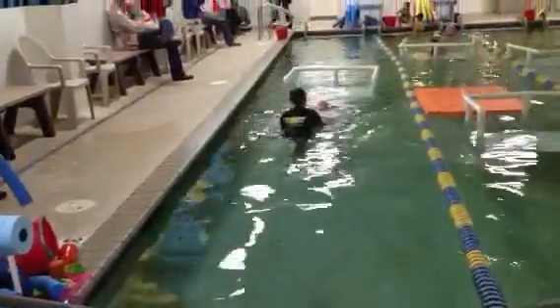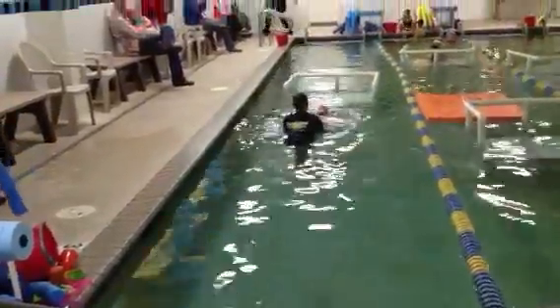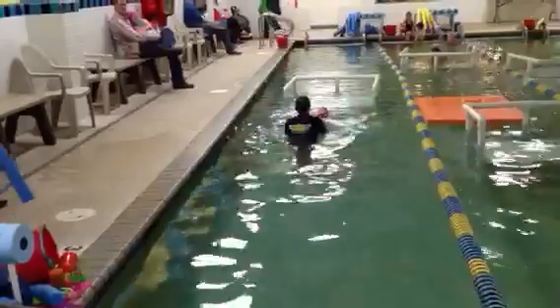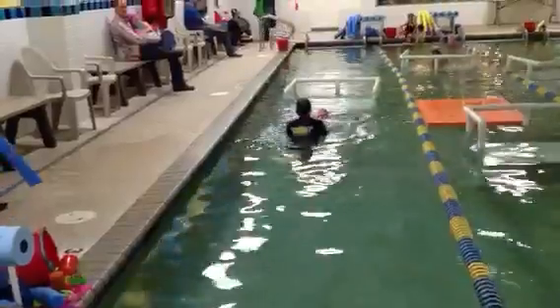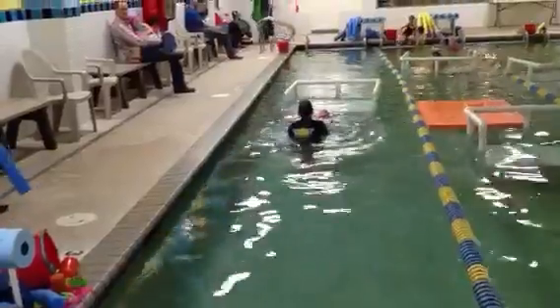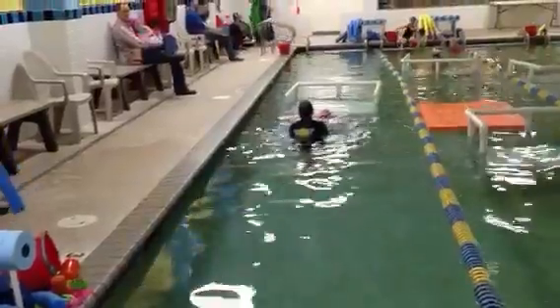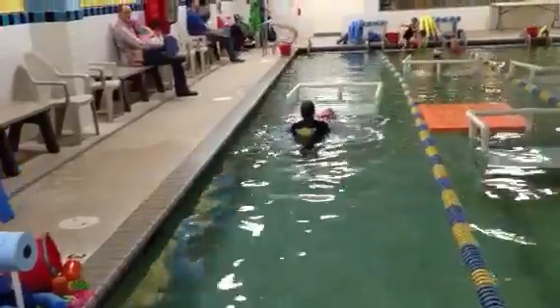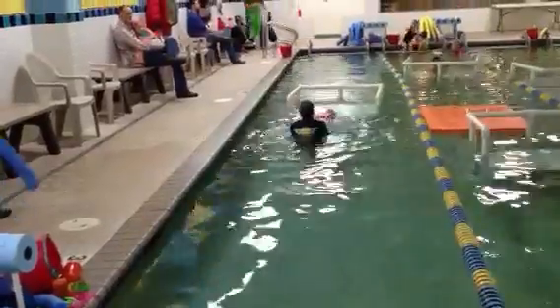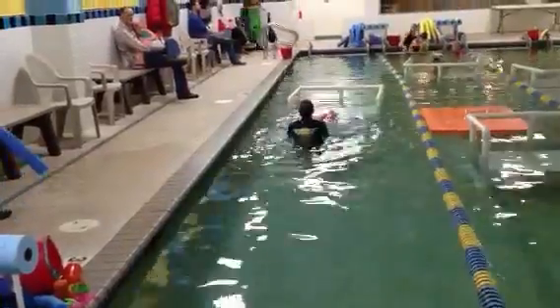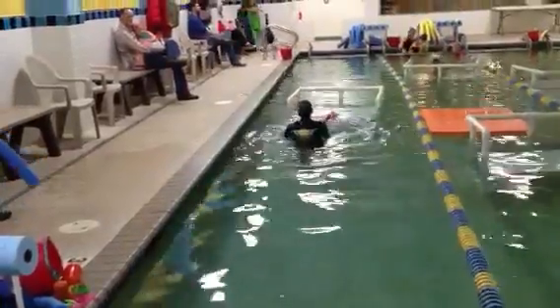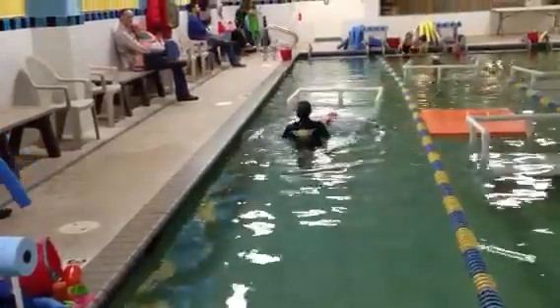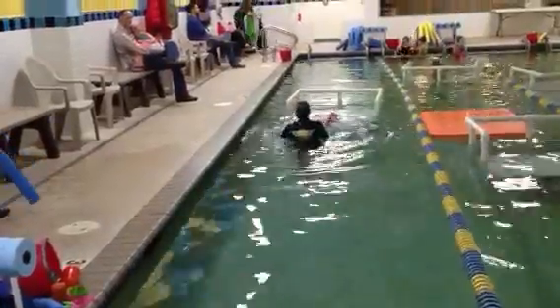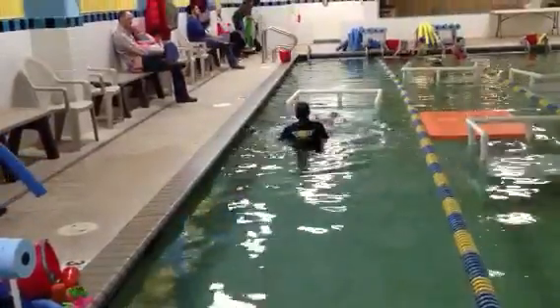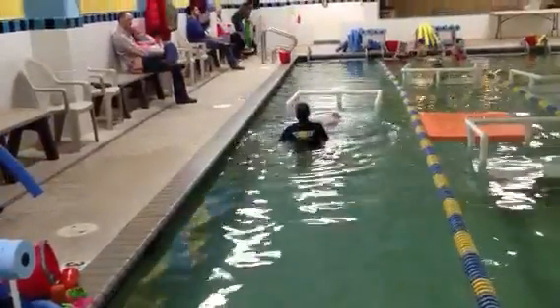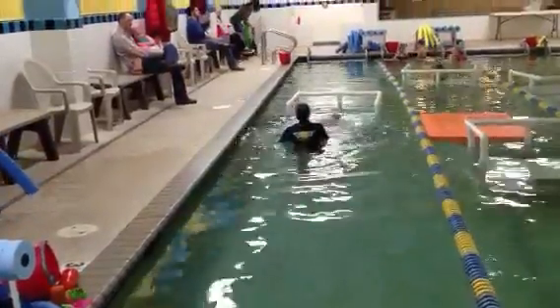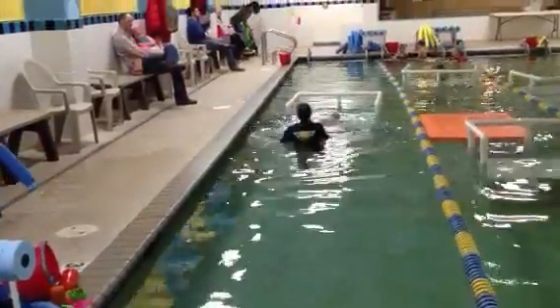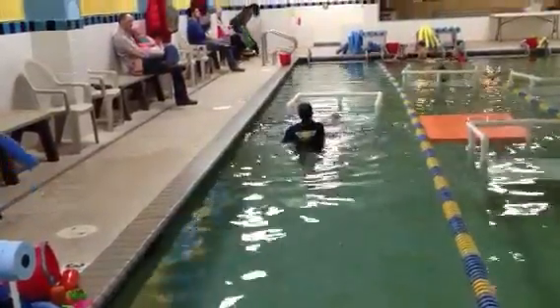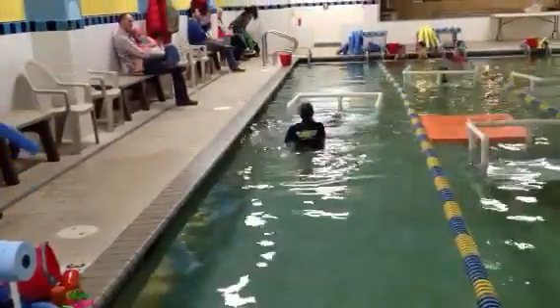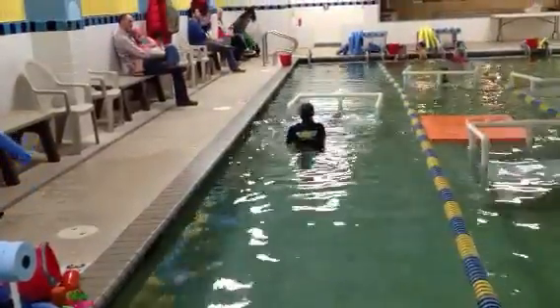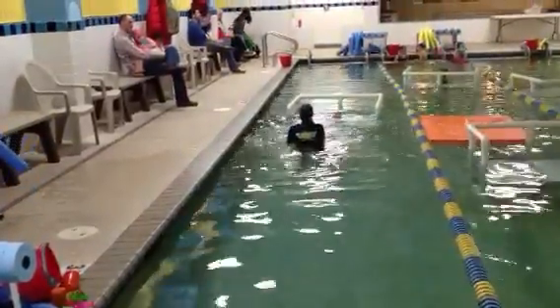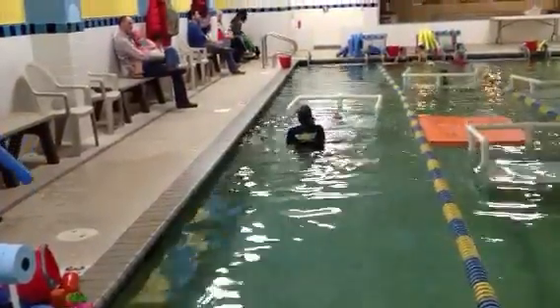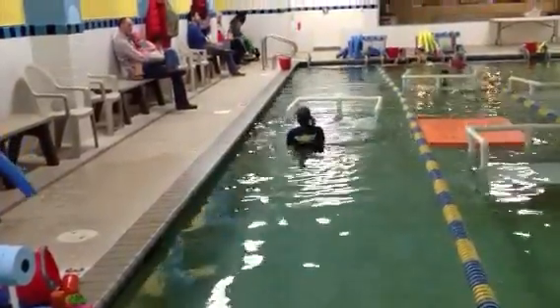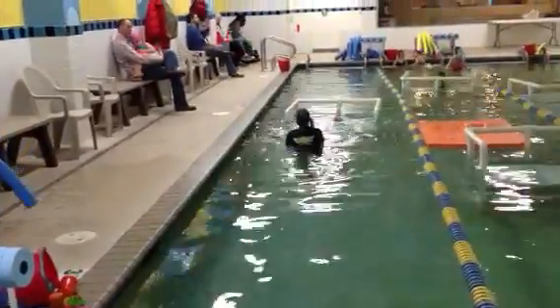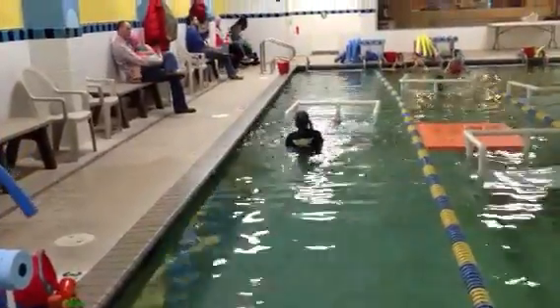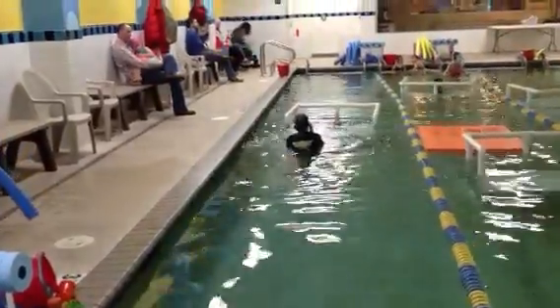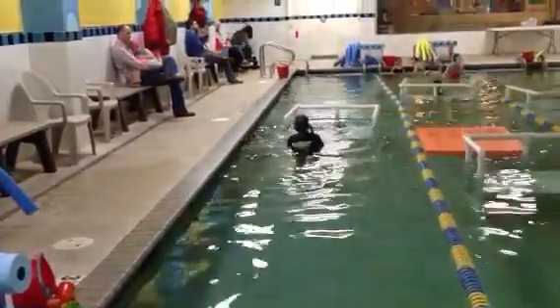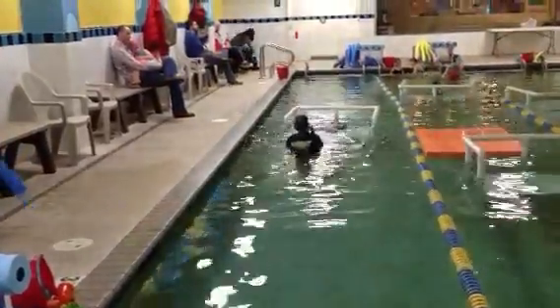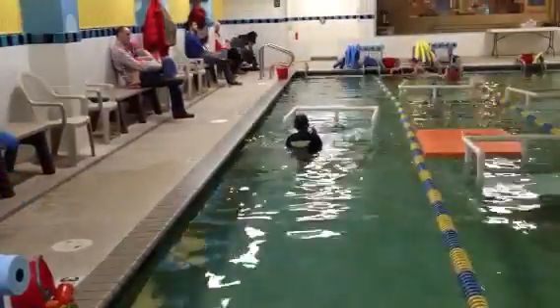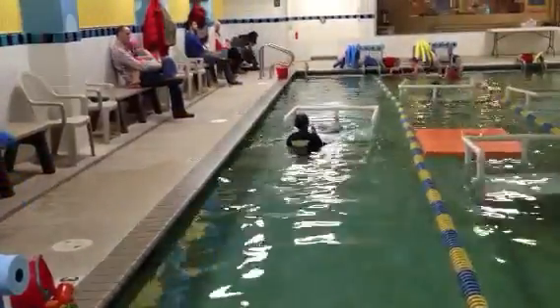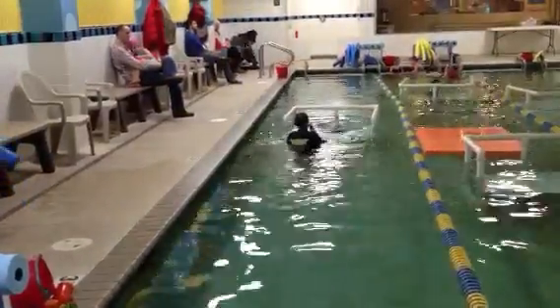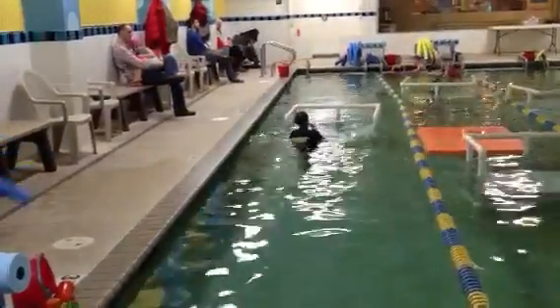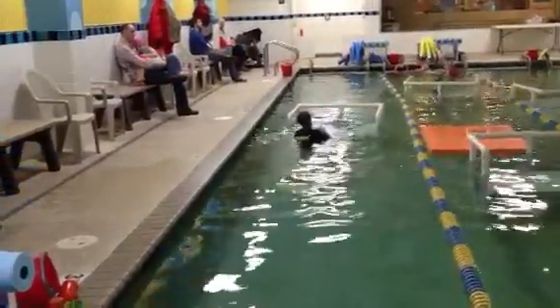Up. Up. Up. Up. Take your time. Good. Lower buddy. Ready? Go.